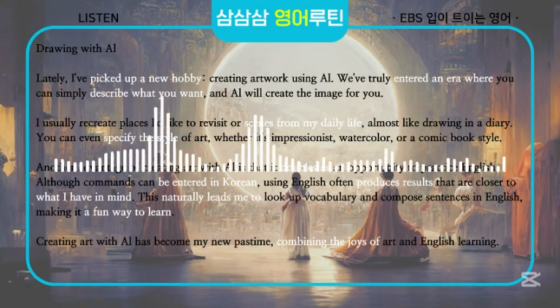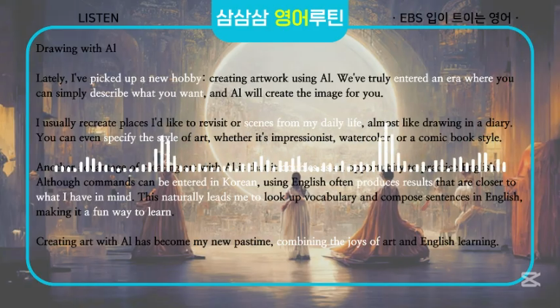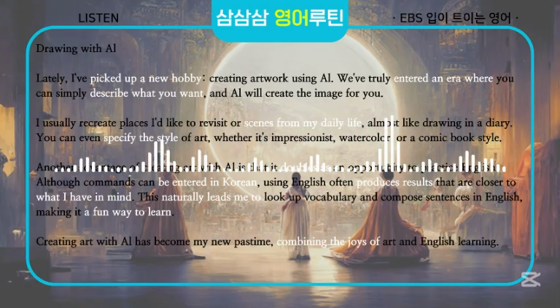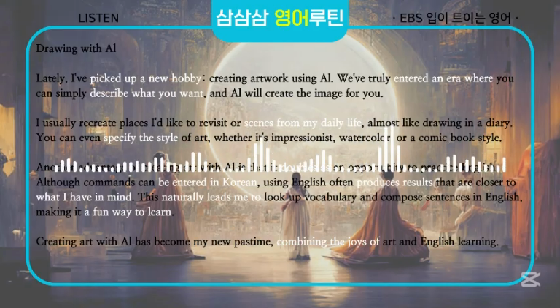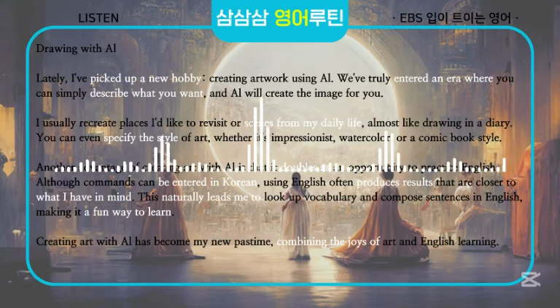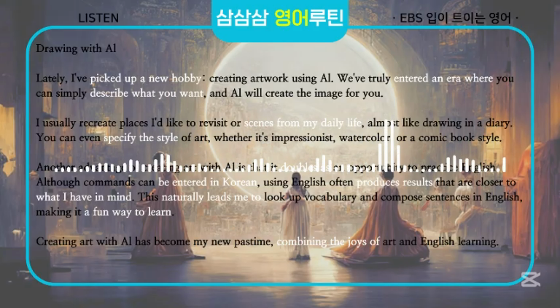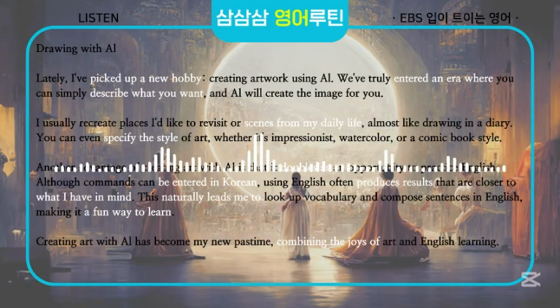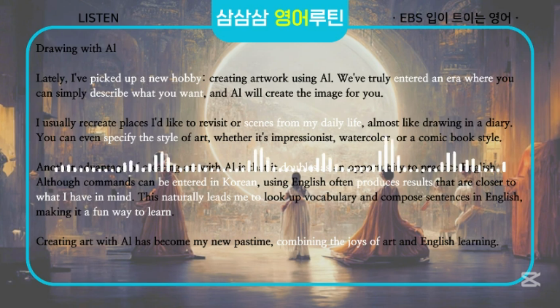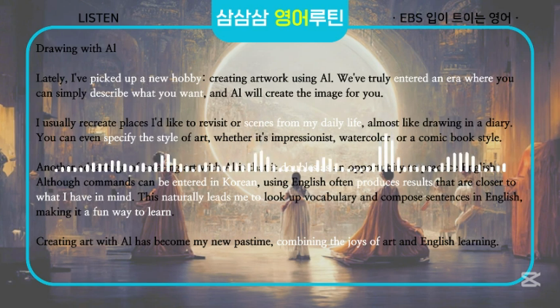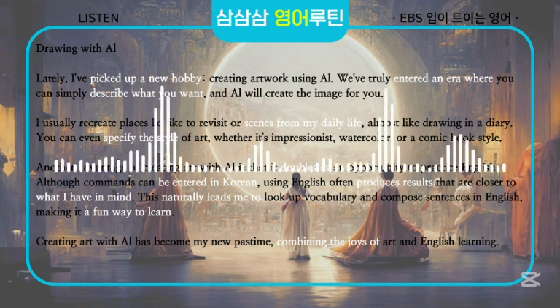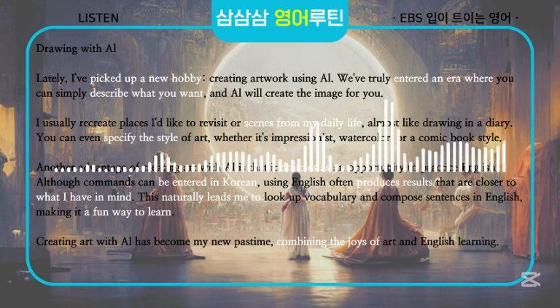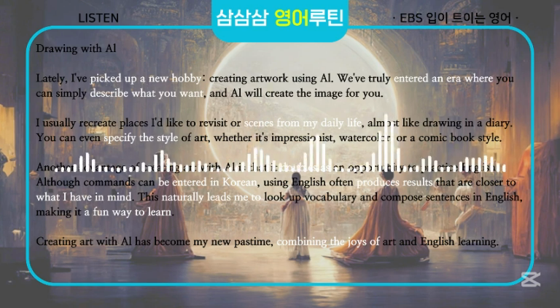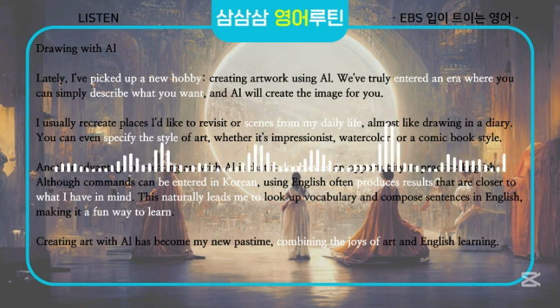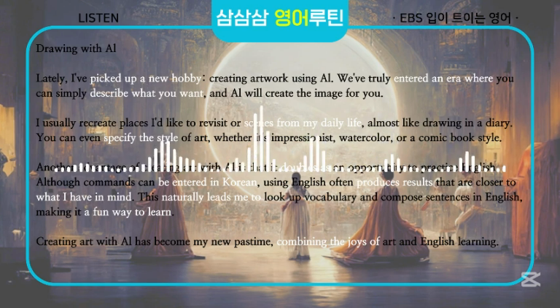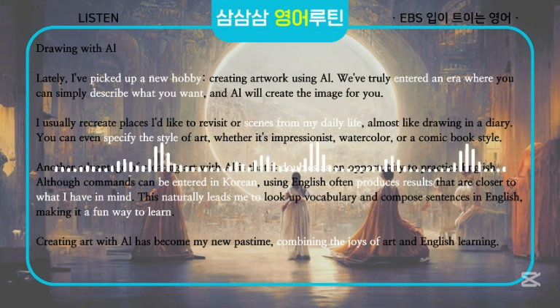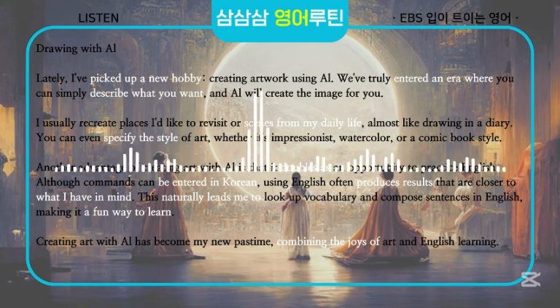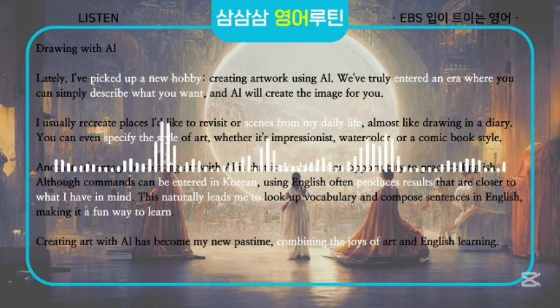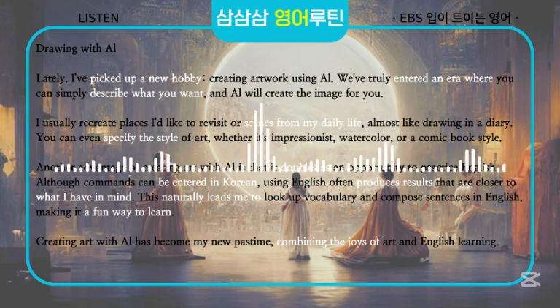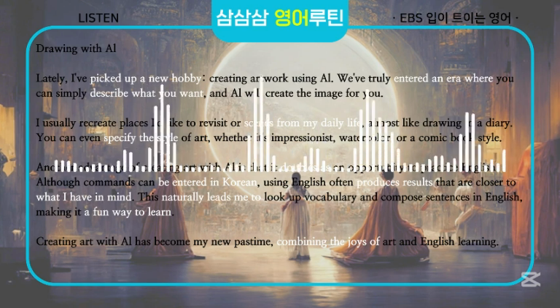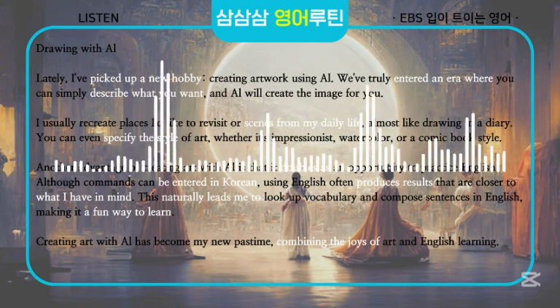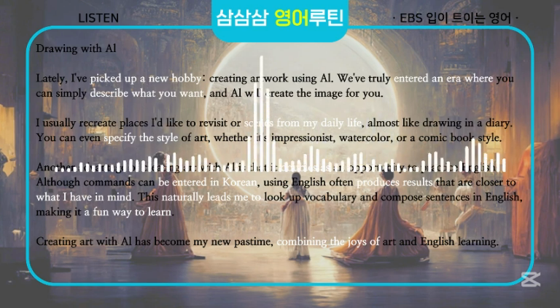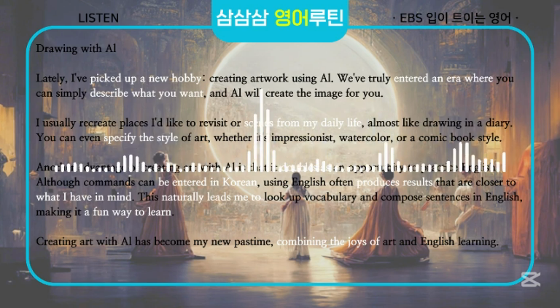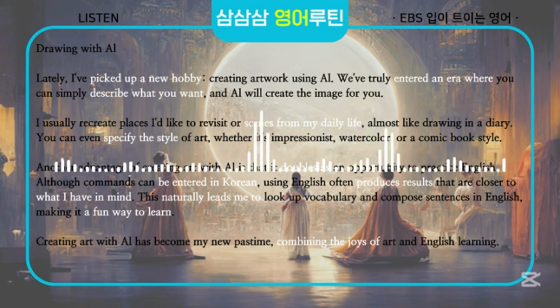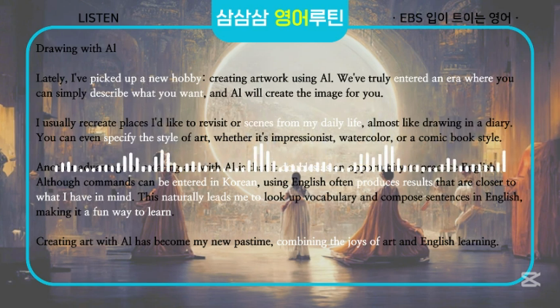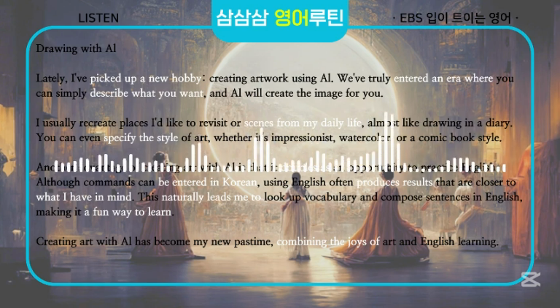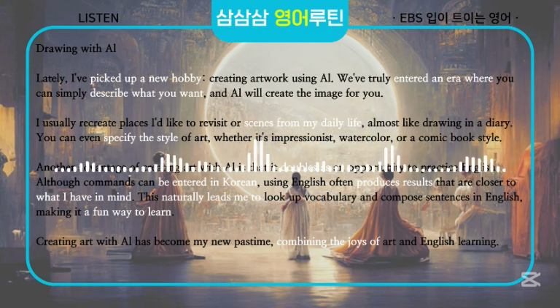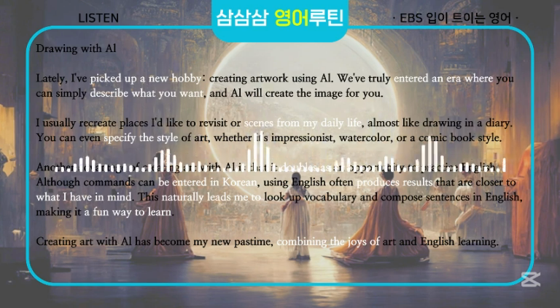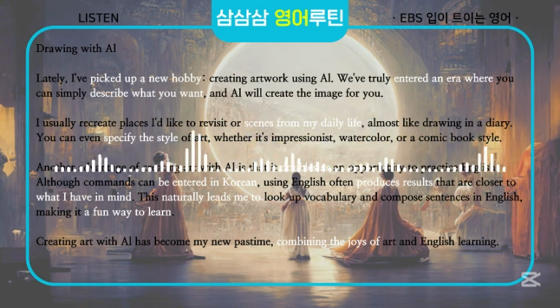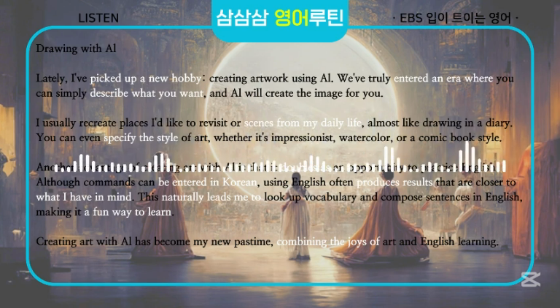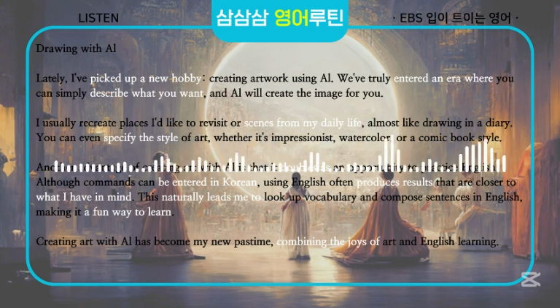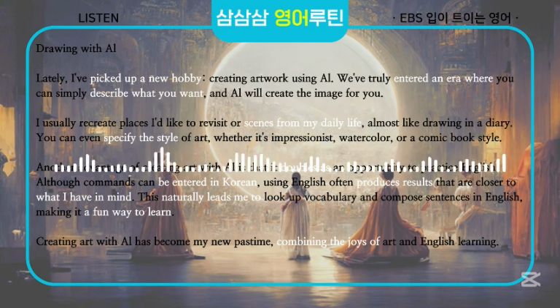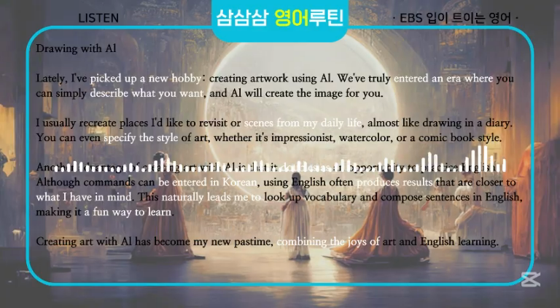You can even specify the style of art, whether it's impressionist, watercolor, or a comic book style.